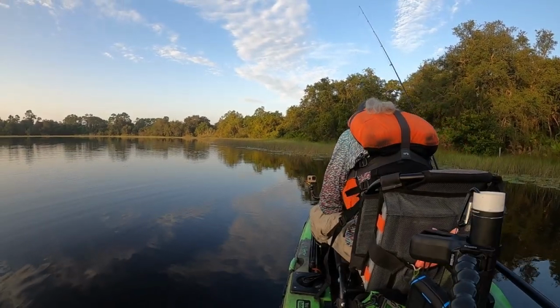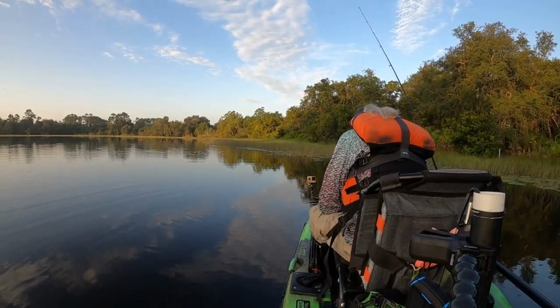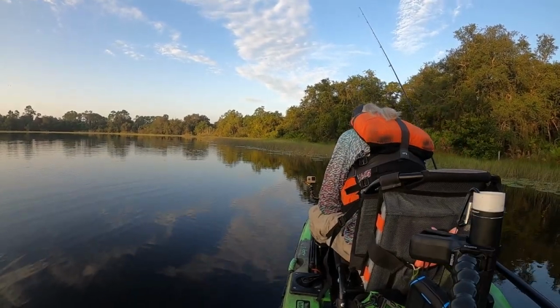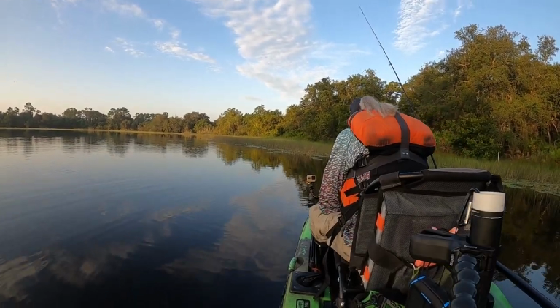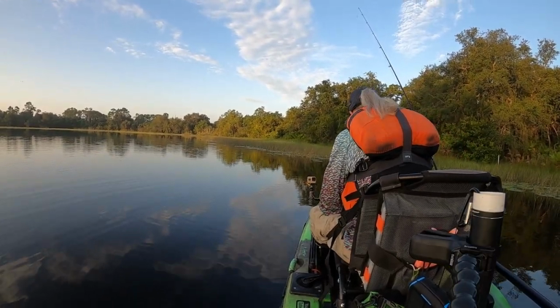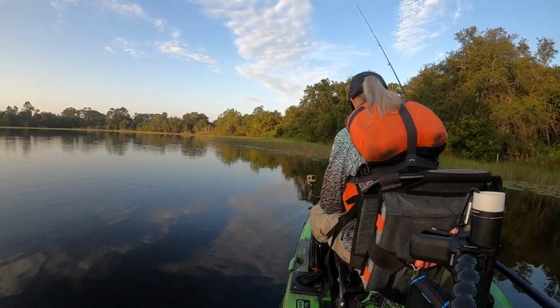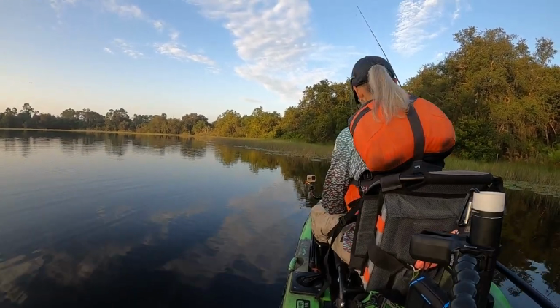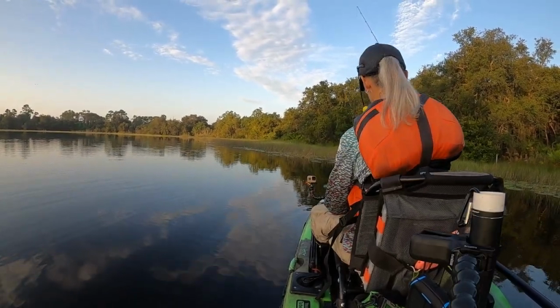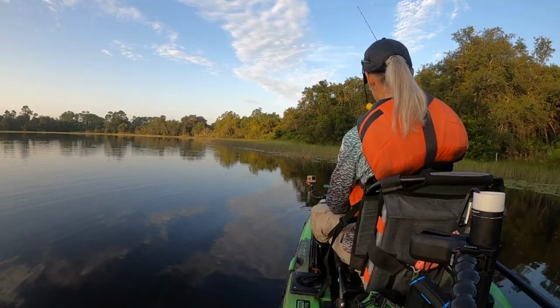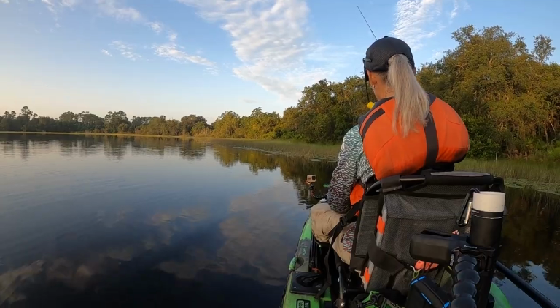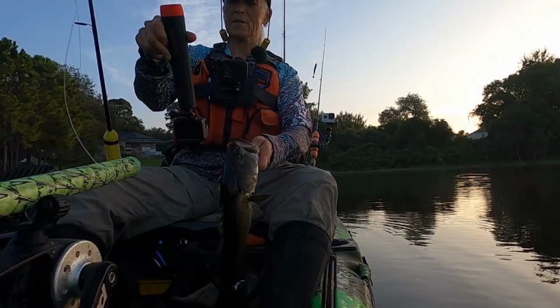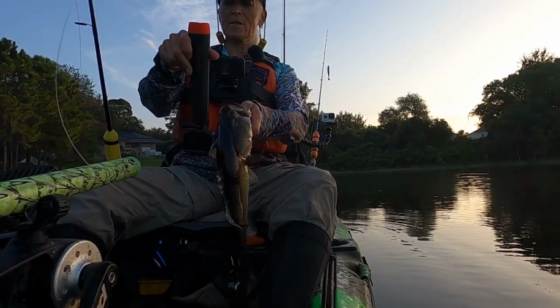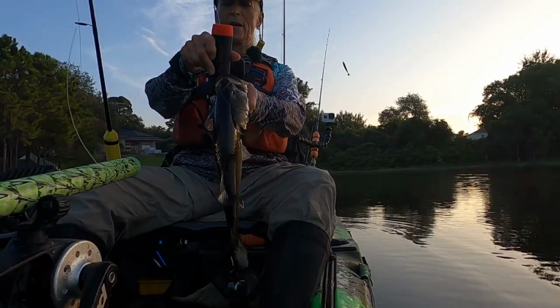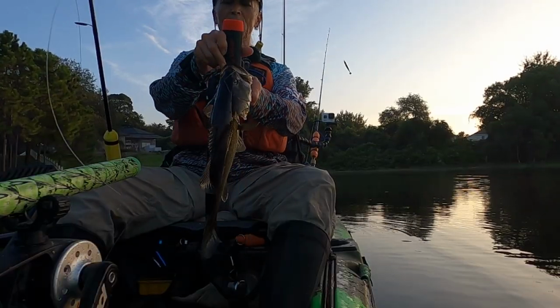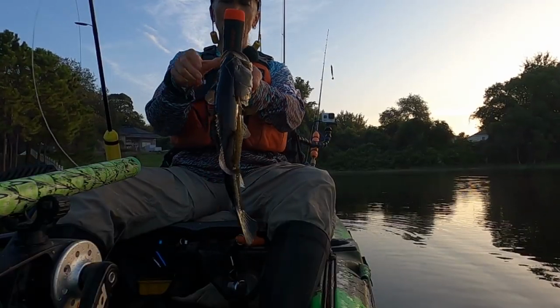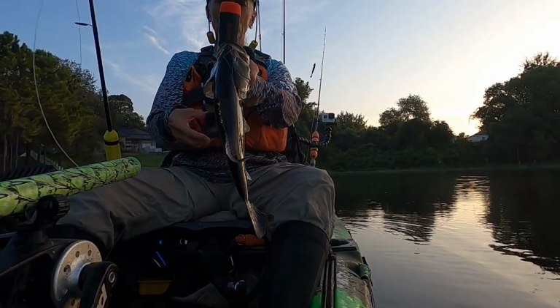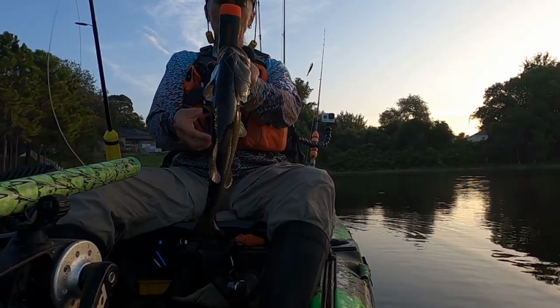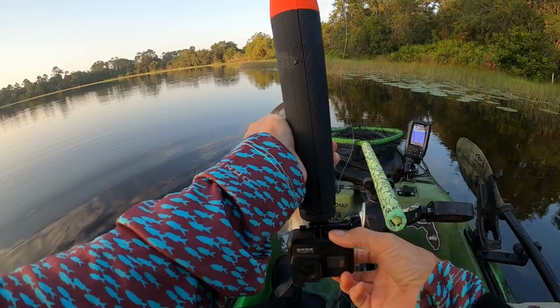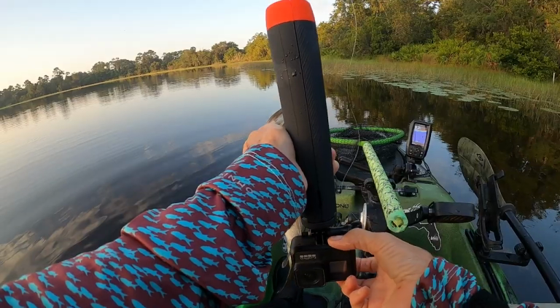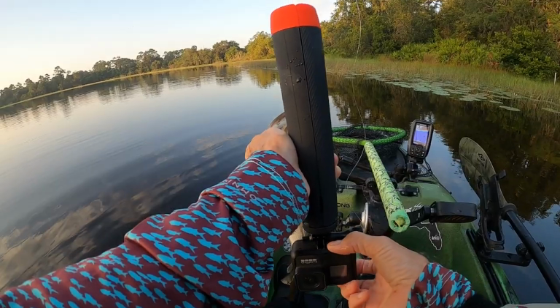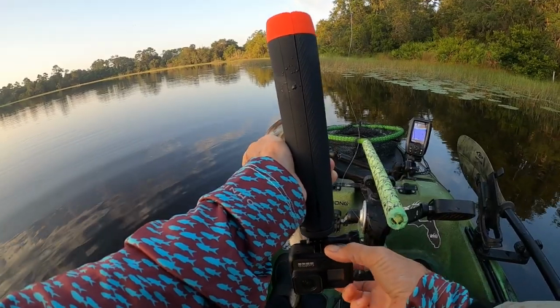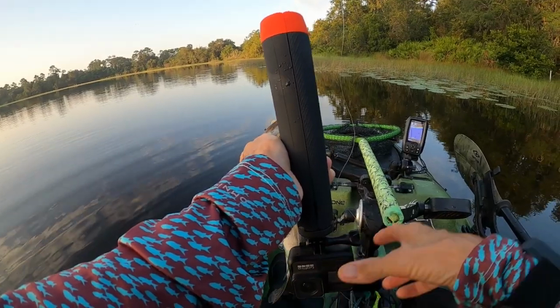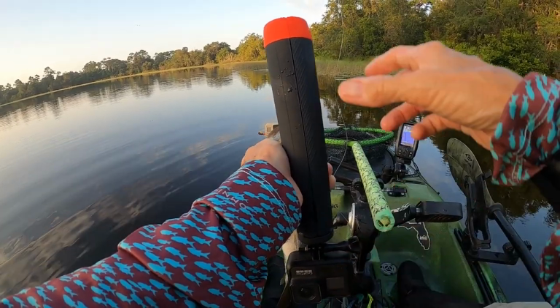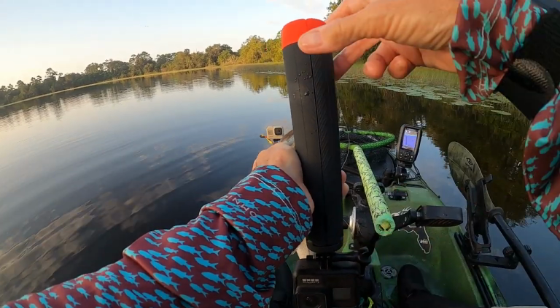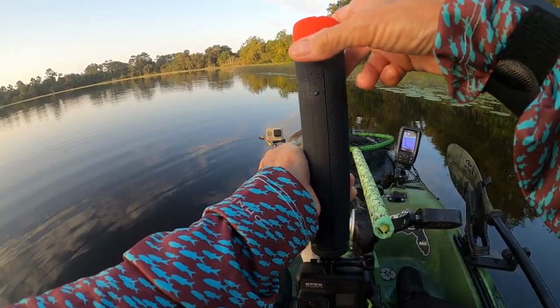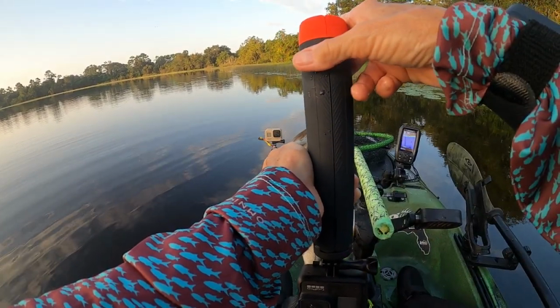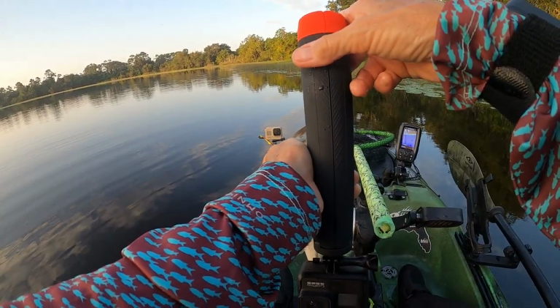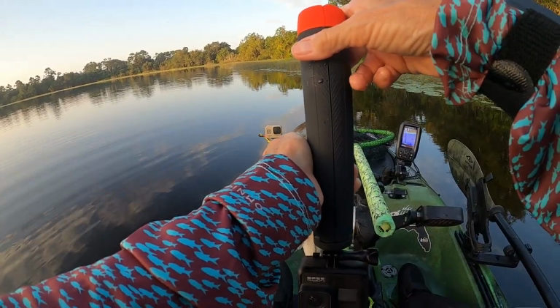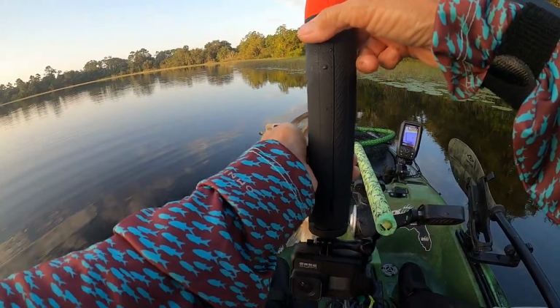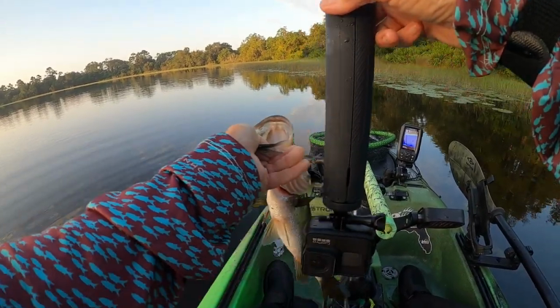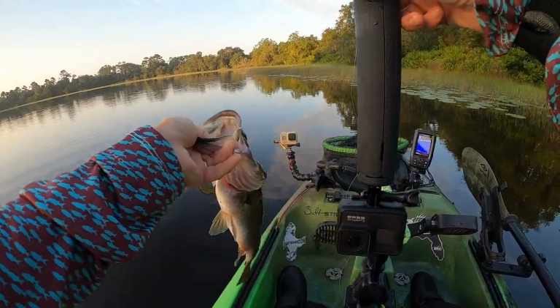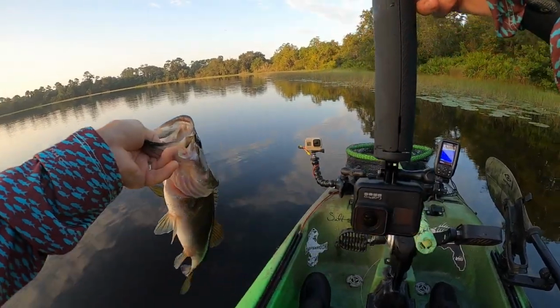Let me show you something else that's new, guys. See this handle? It floats.